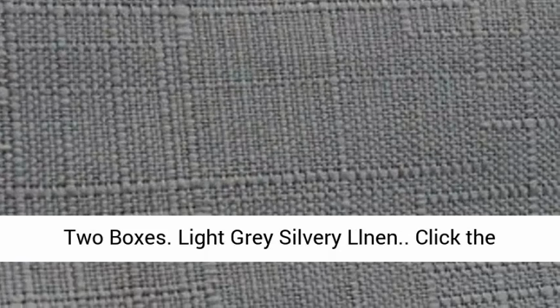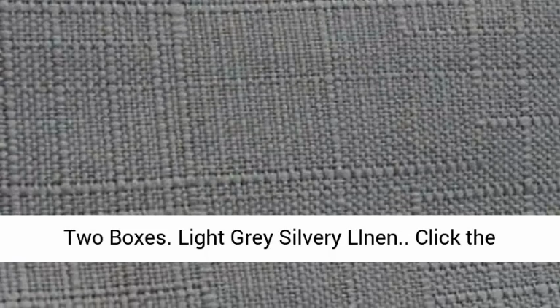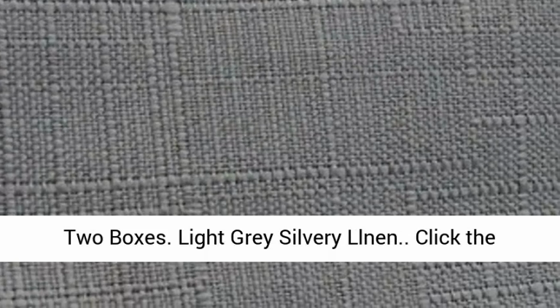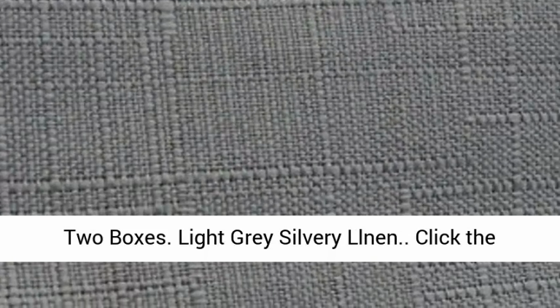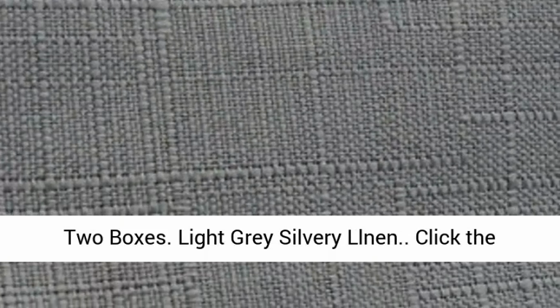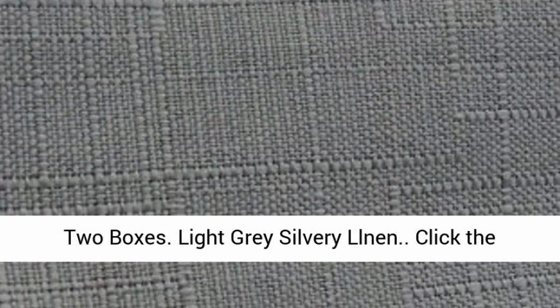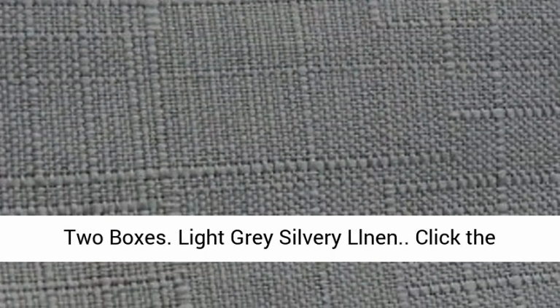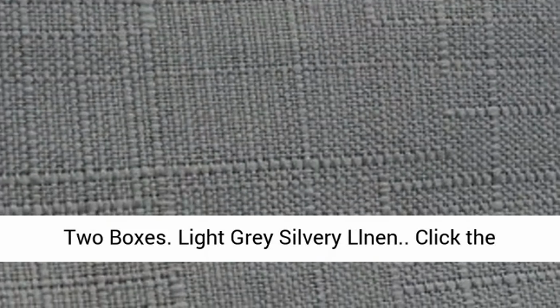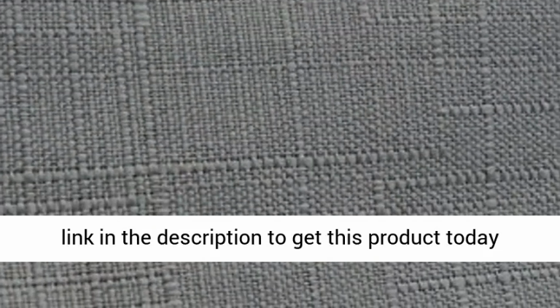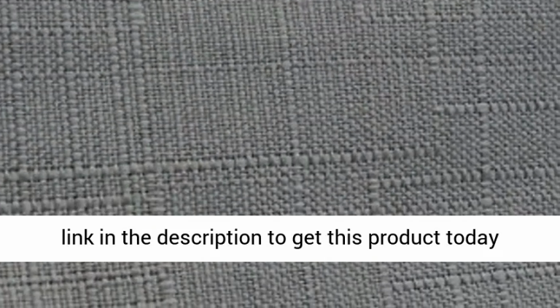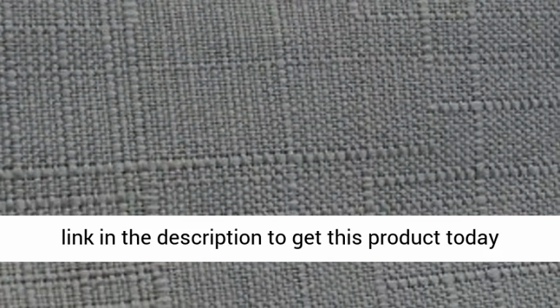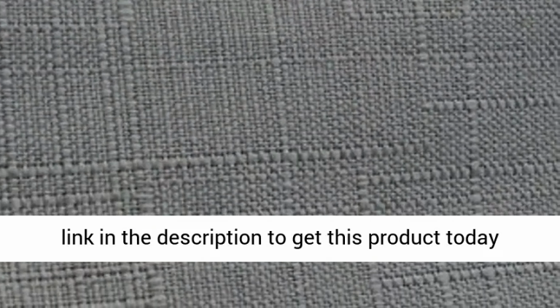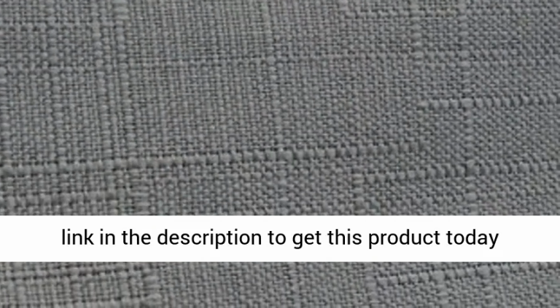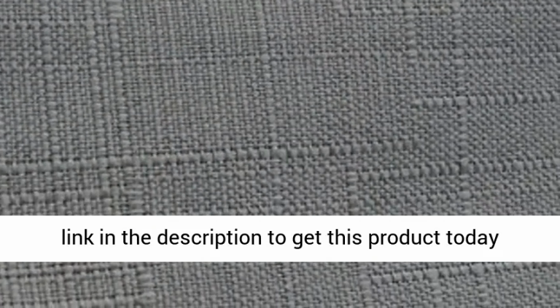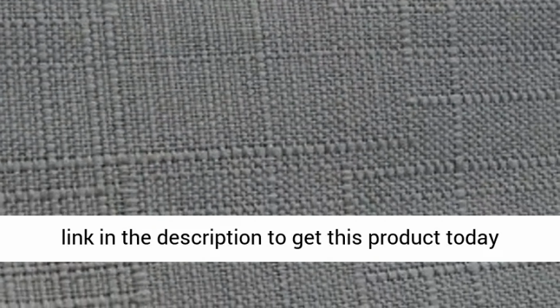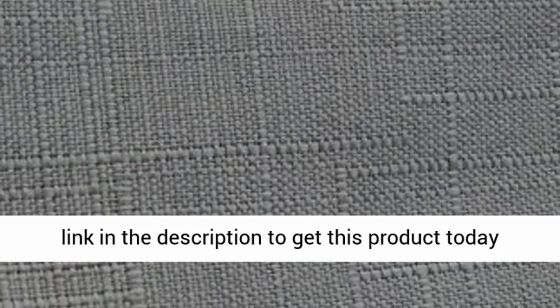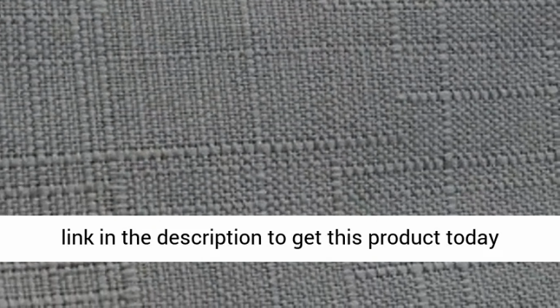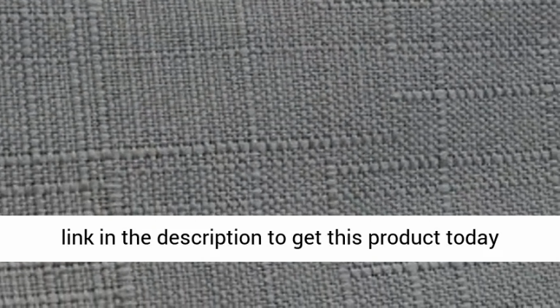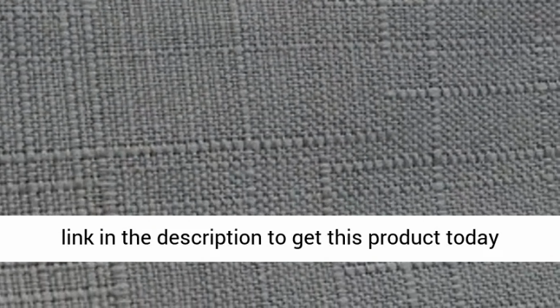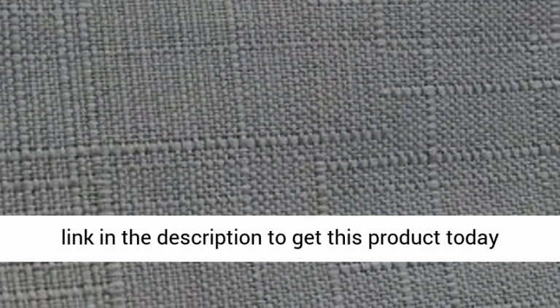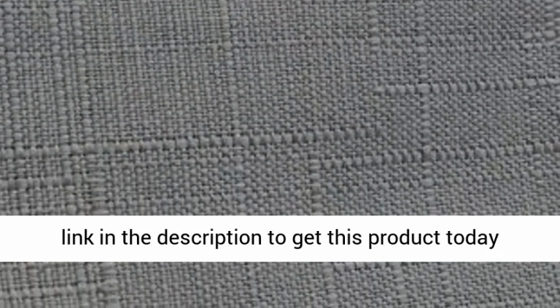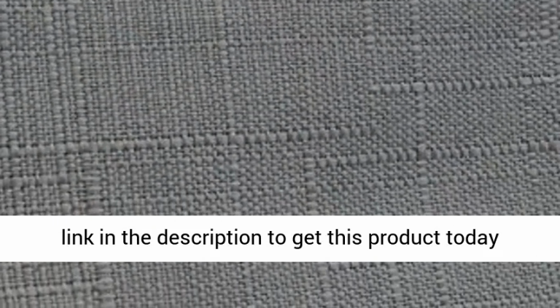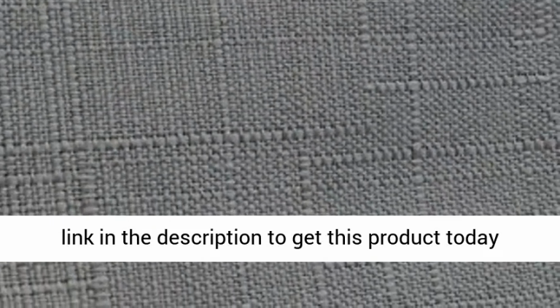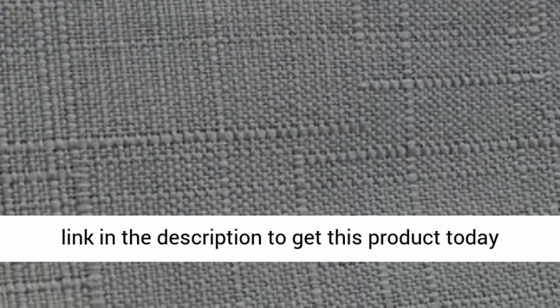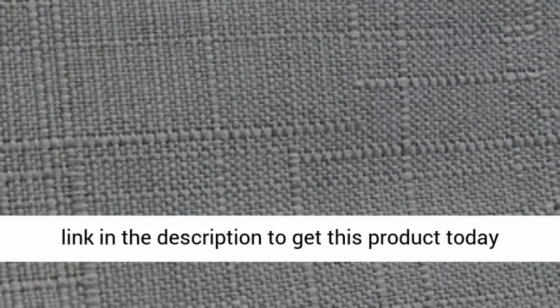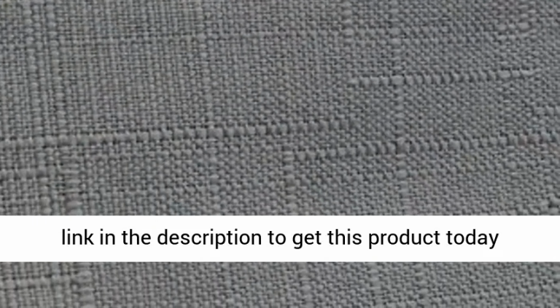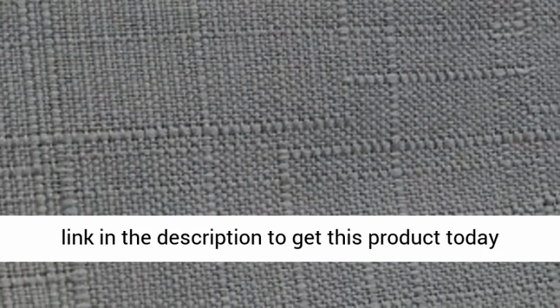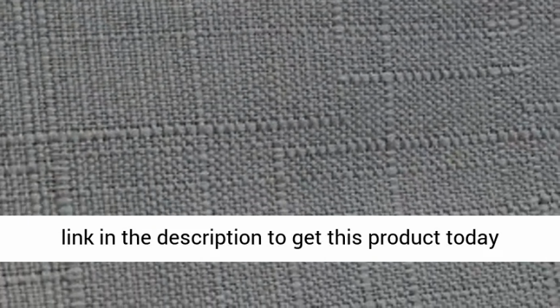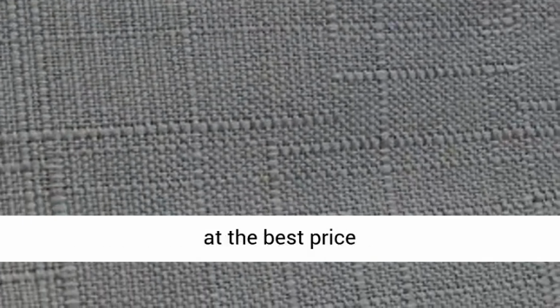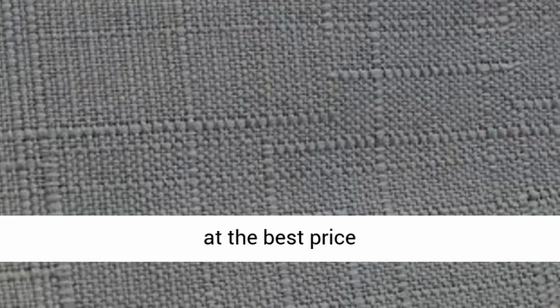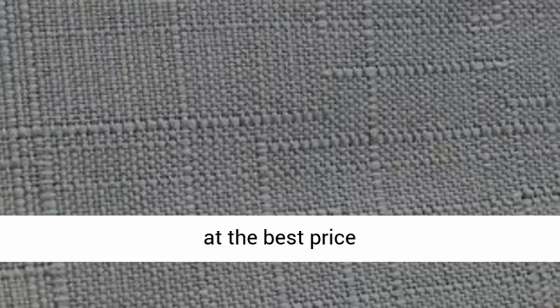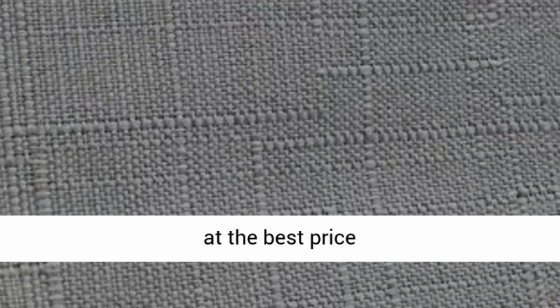Light Grey Silver Linen. Click the link in the description to get this product today at the best price.